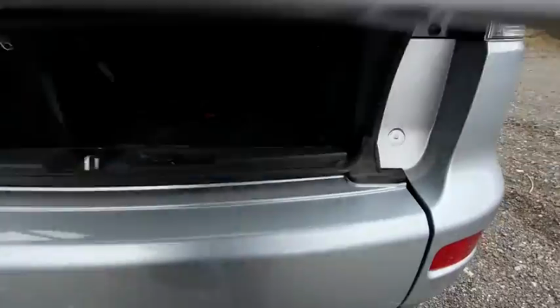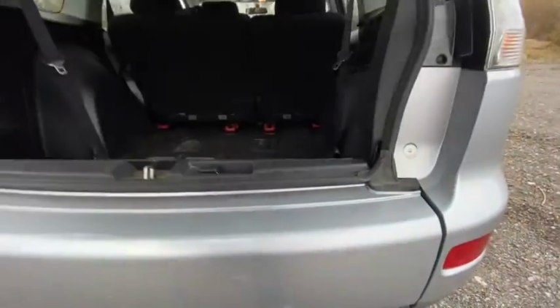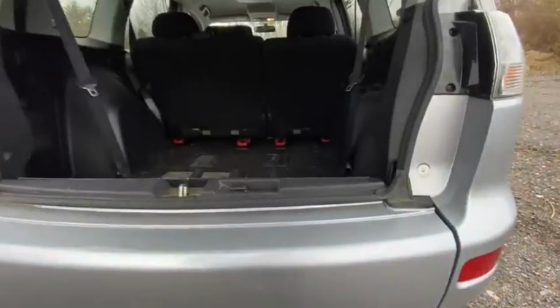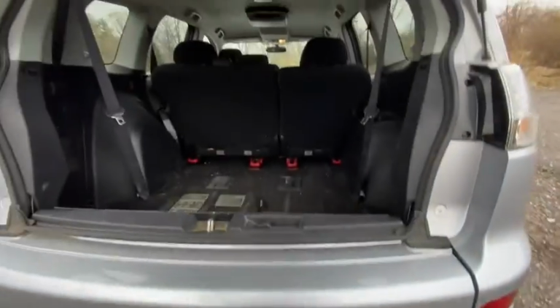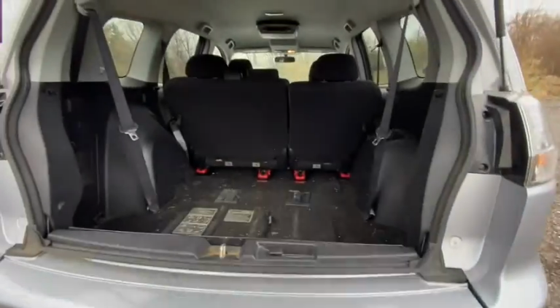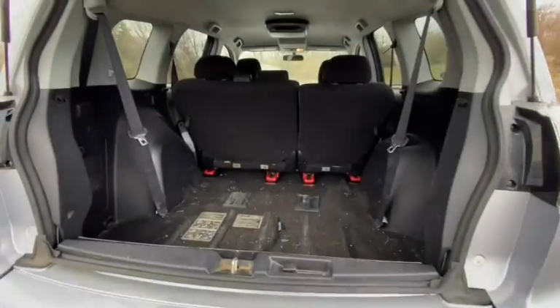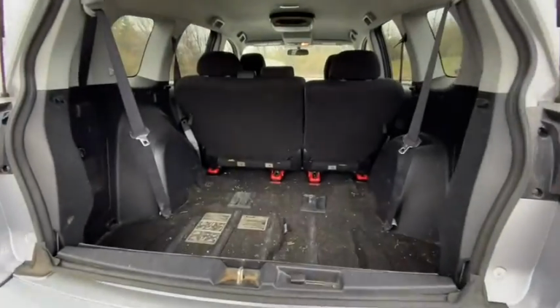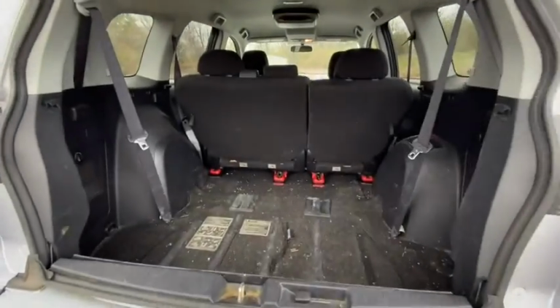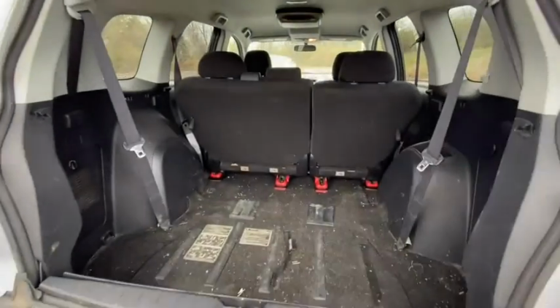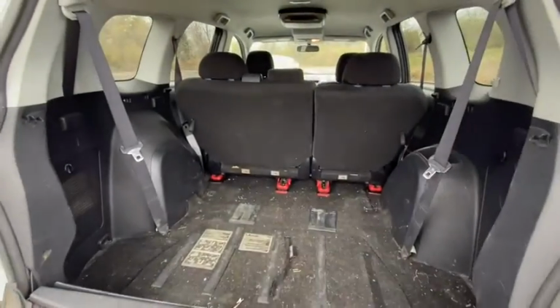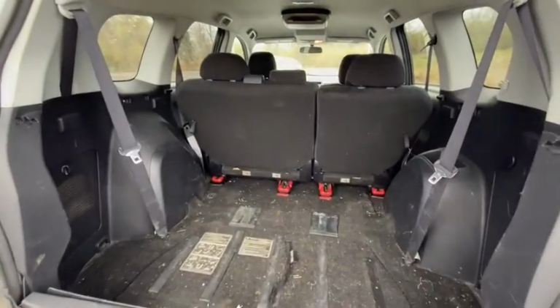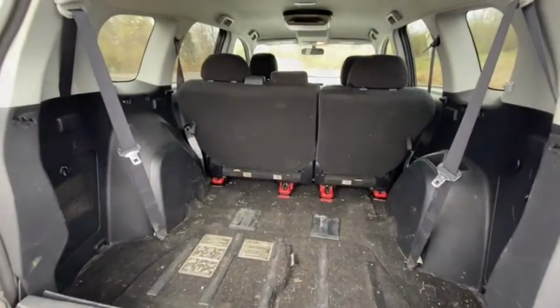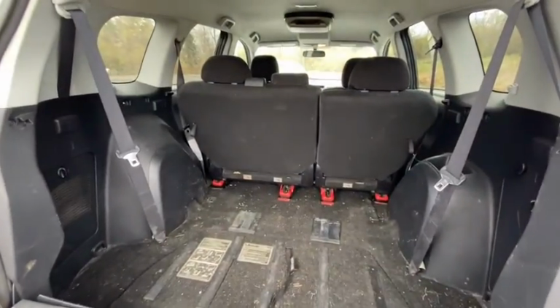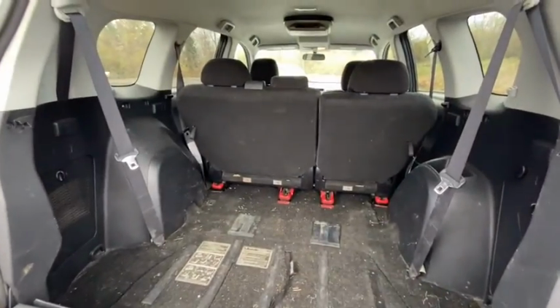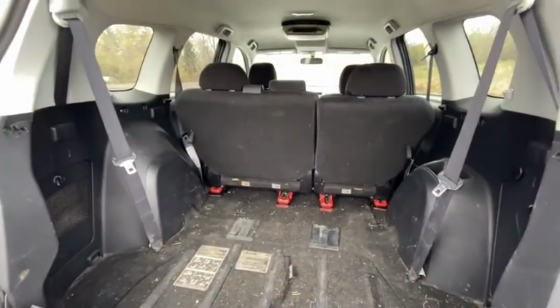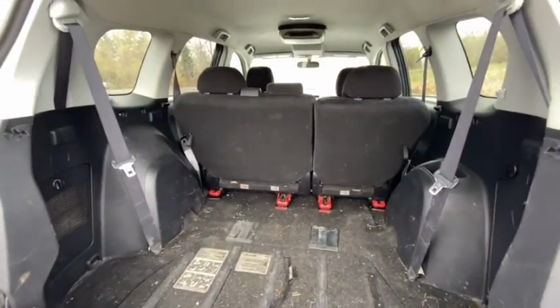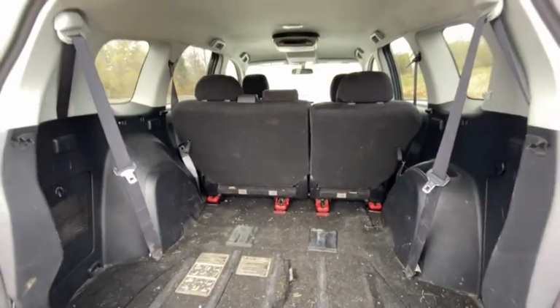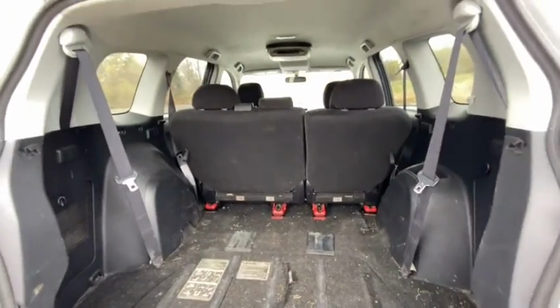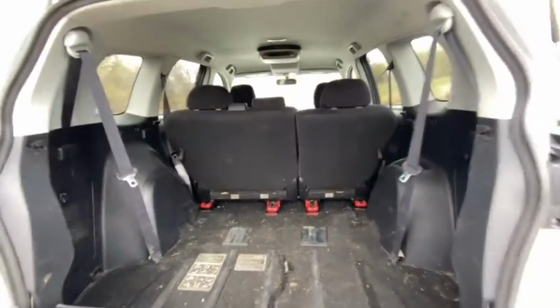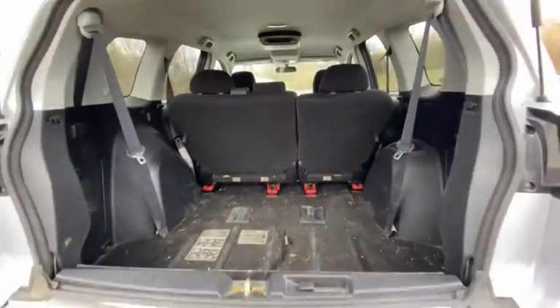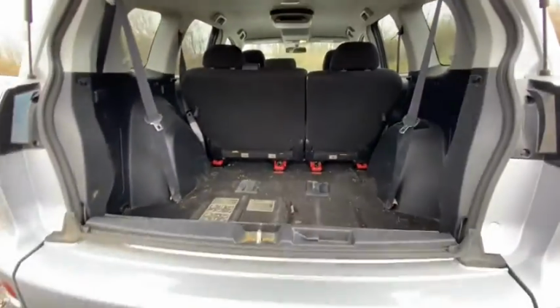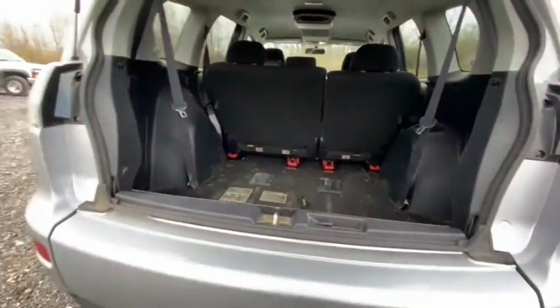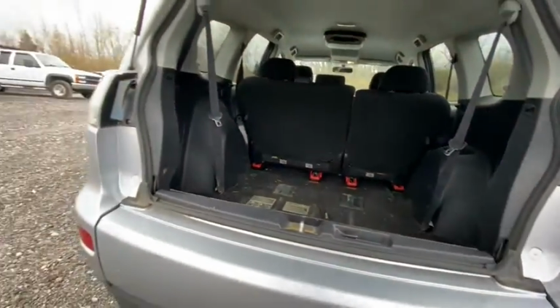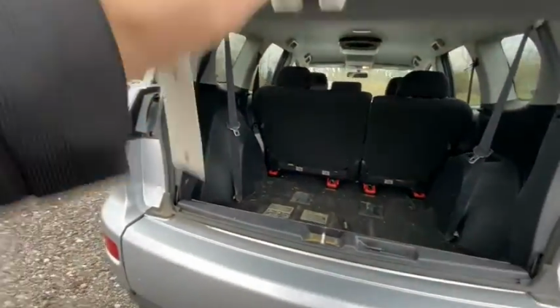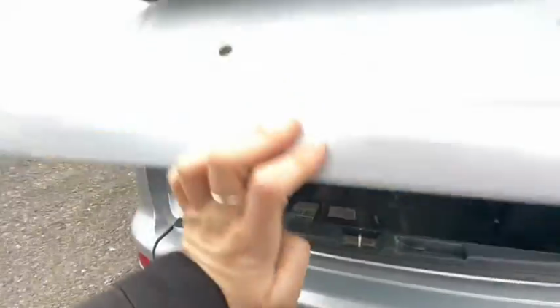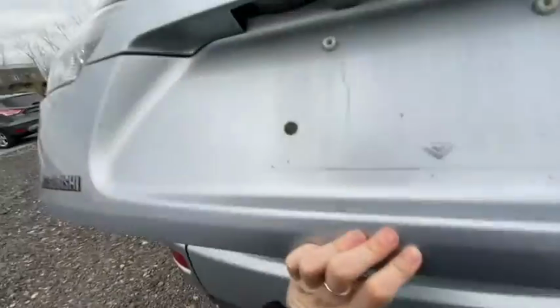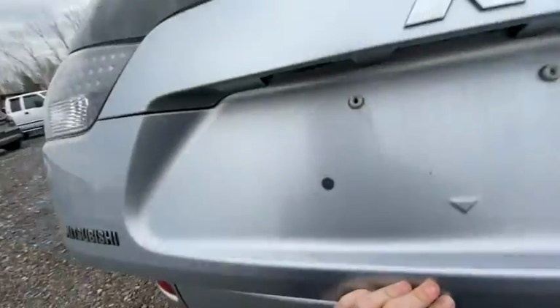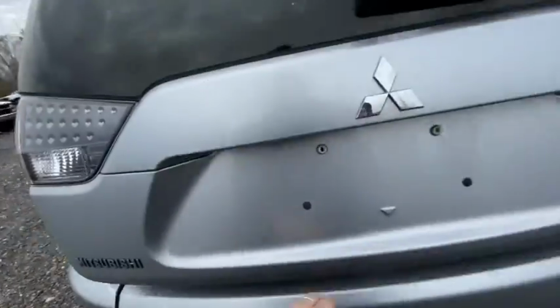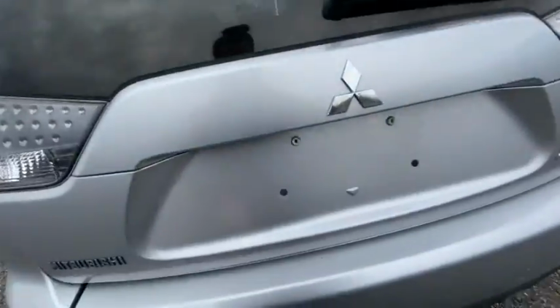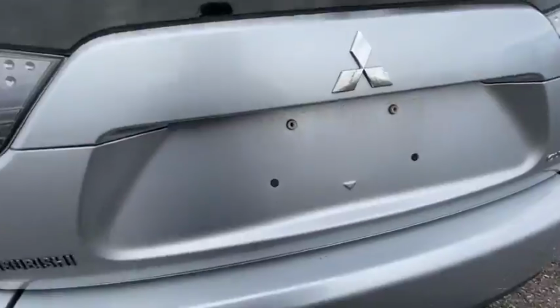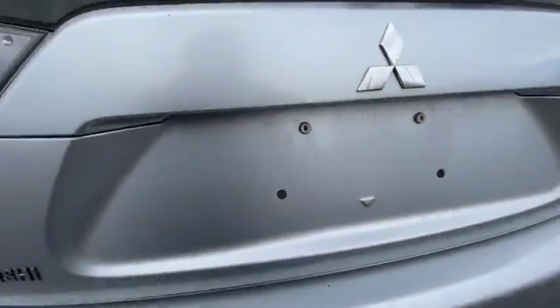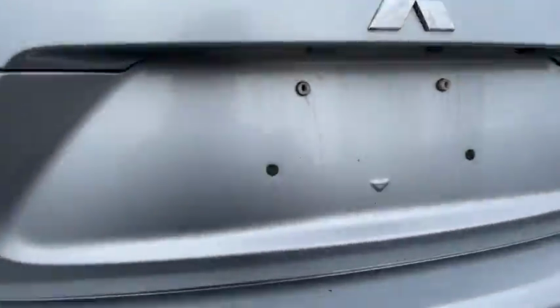You'll love the advanced safety features, quiet cabin, and responsive handling this vehicle has to offer.